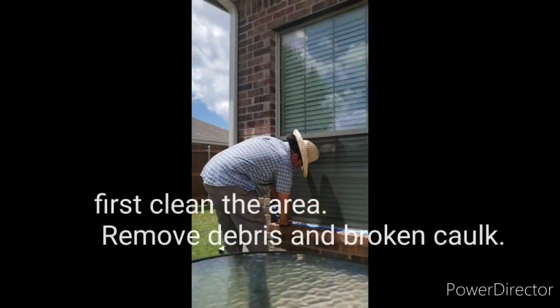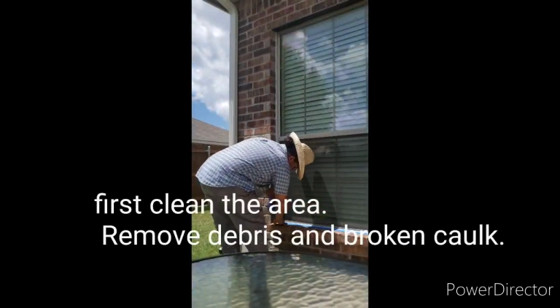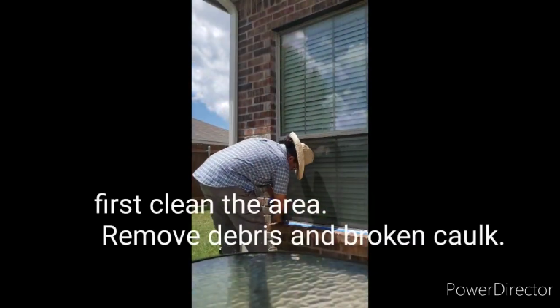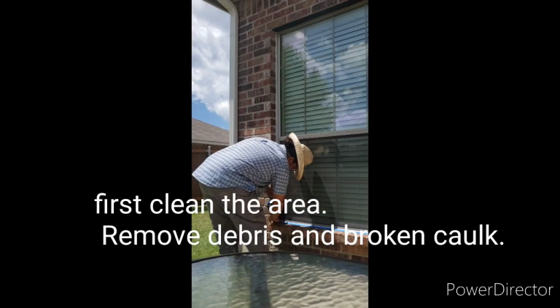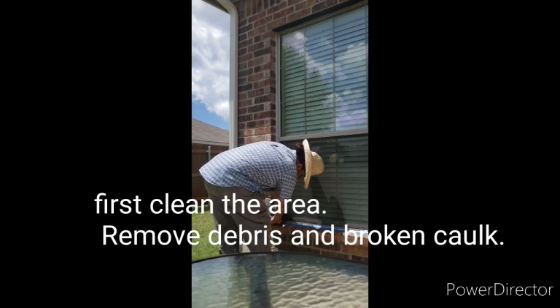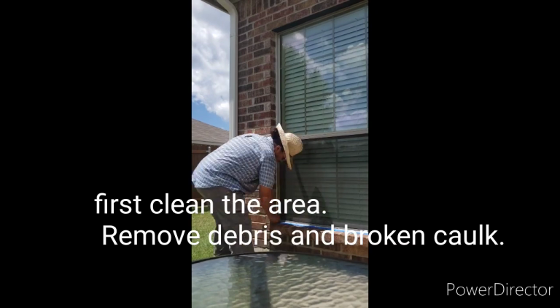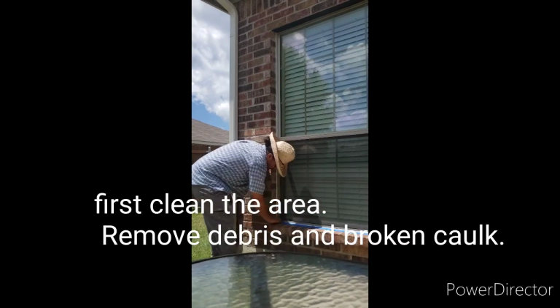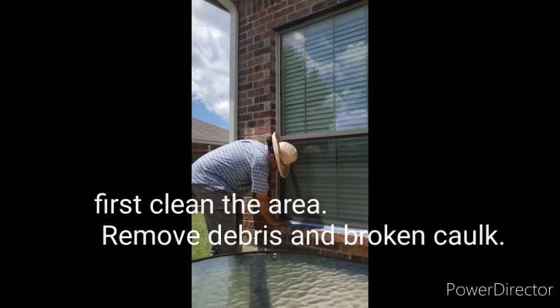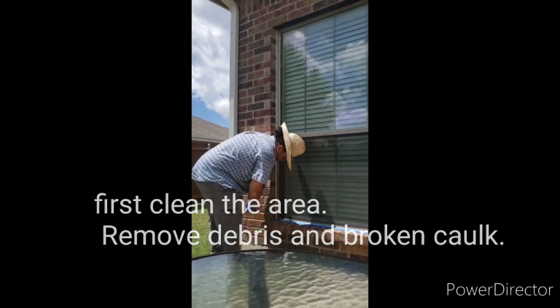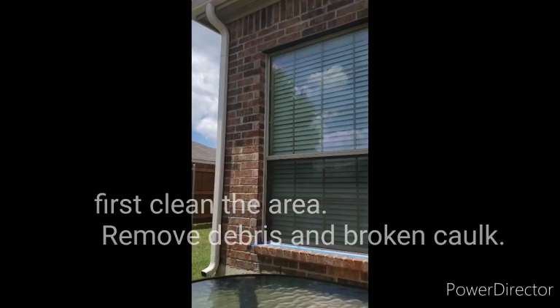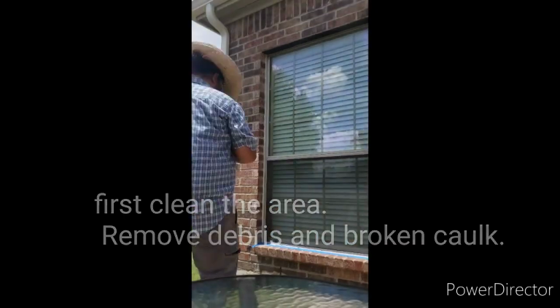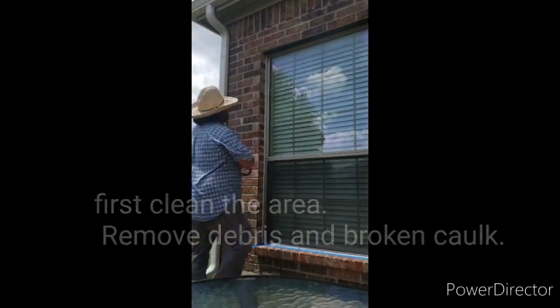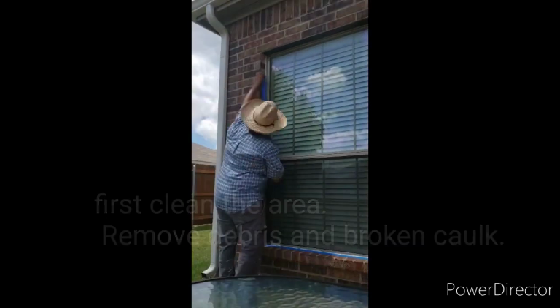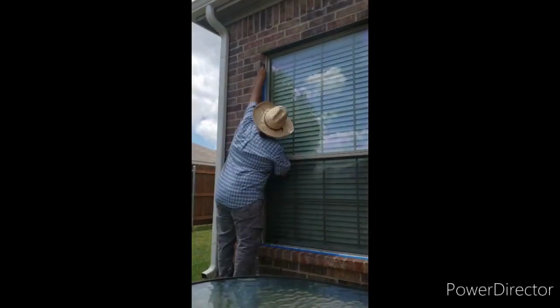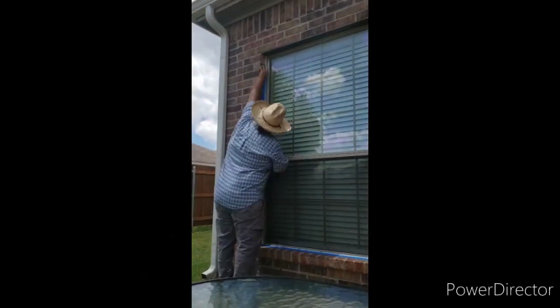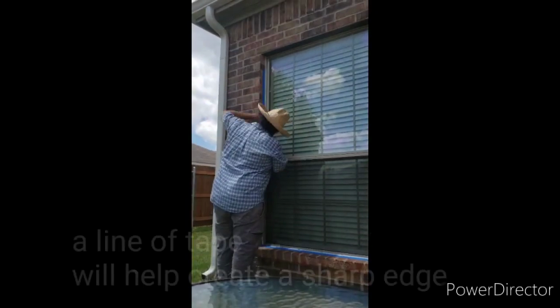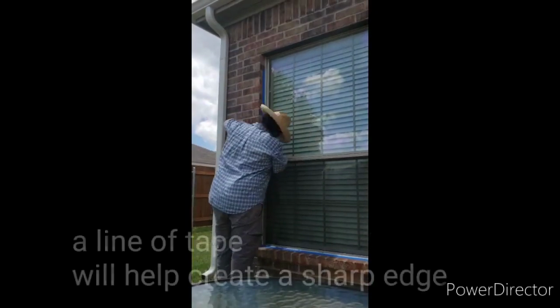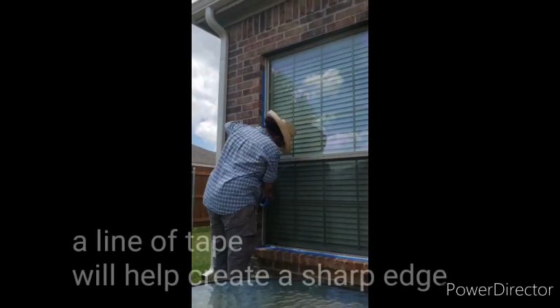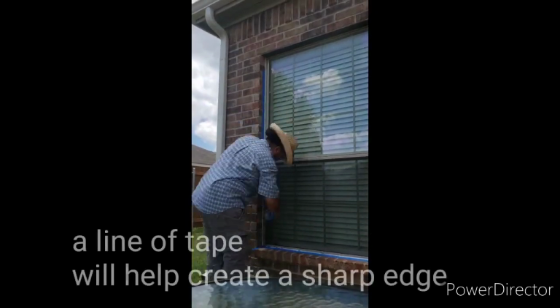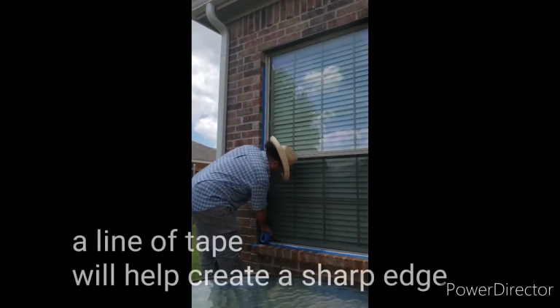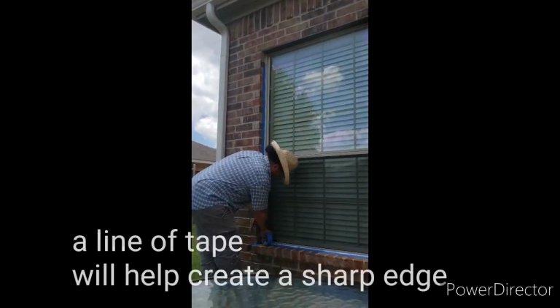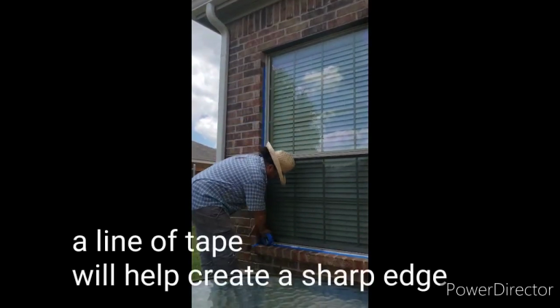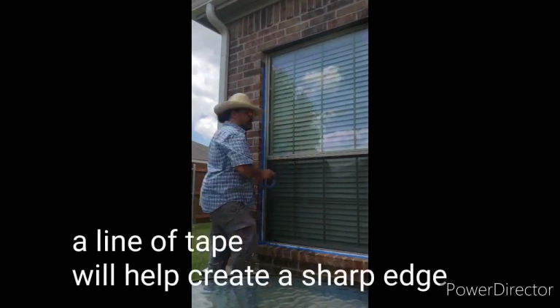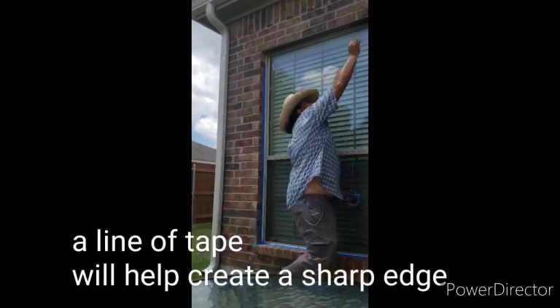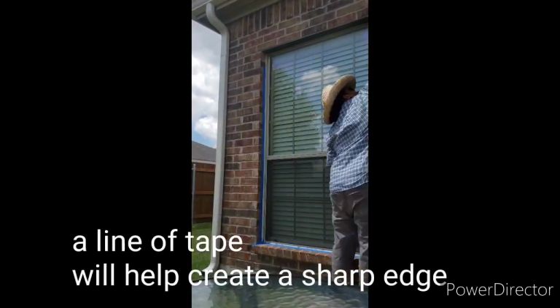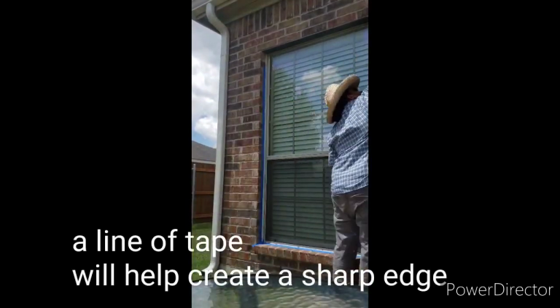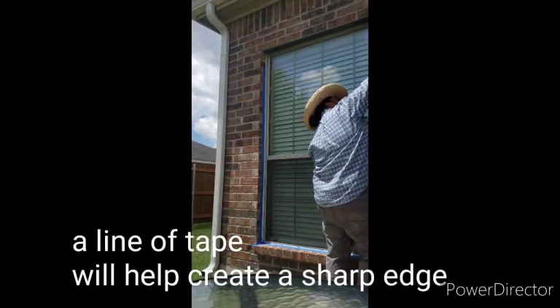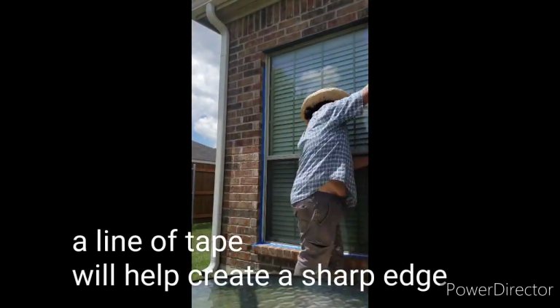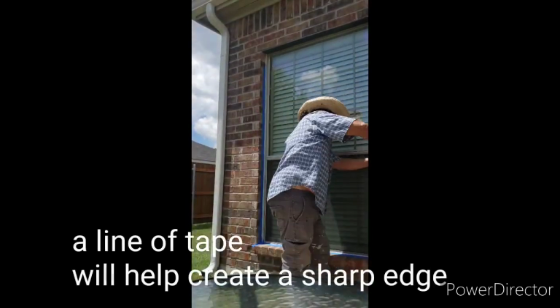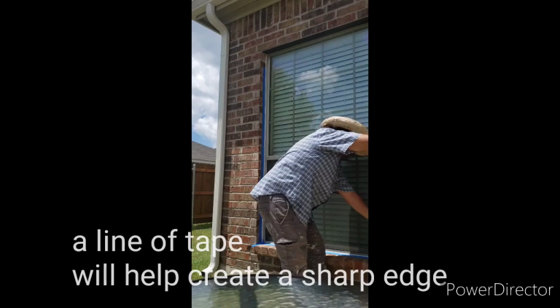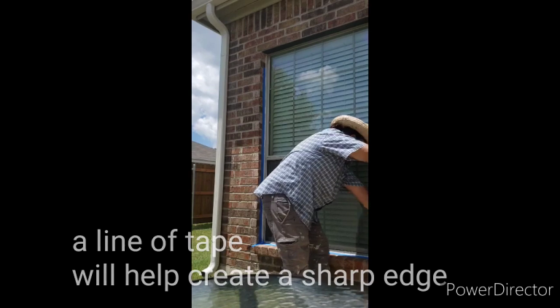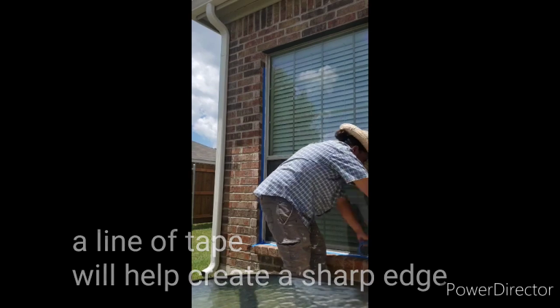First, clean the area and remove debris and broken caulk. A line of tape will help create a sharp edge.